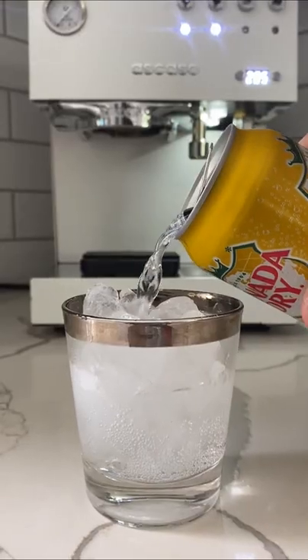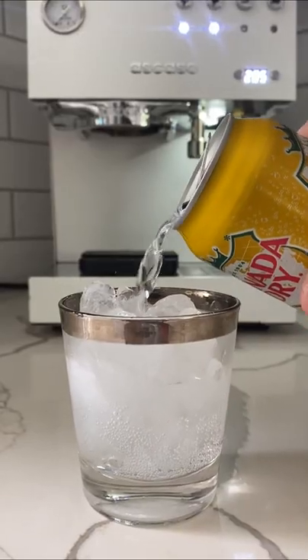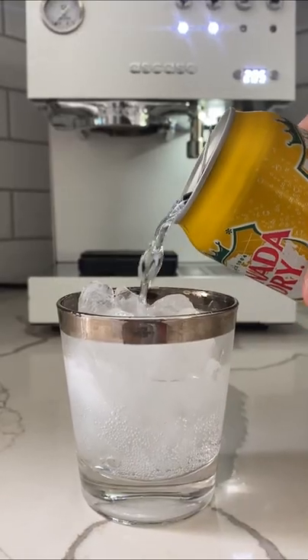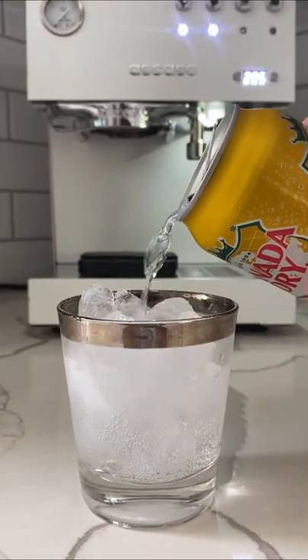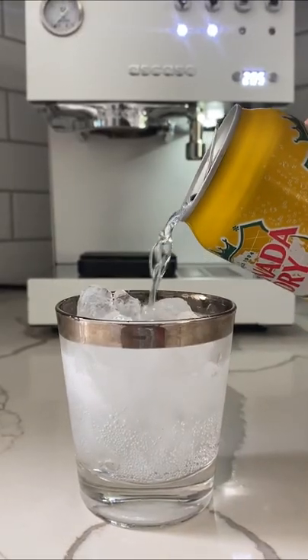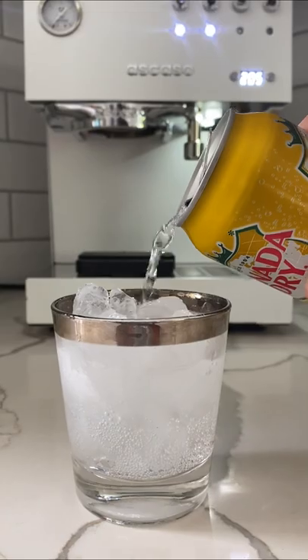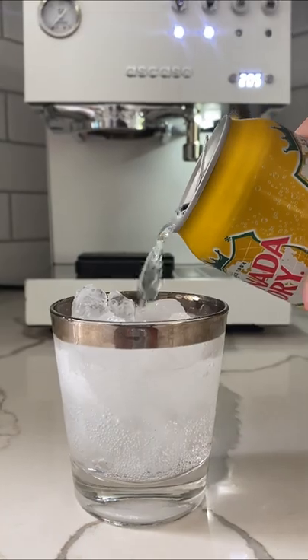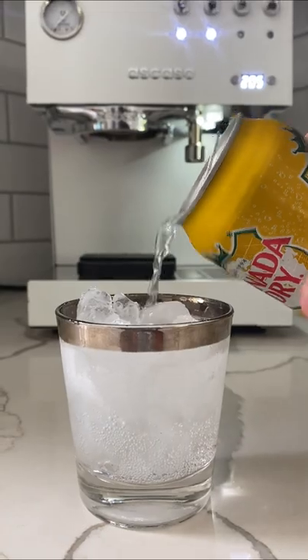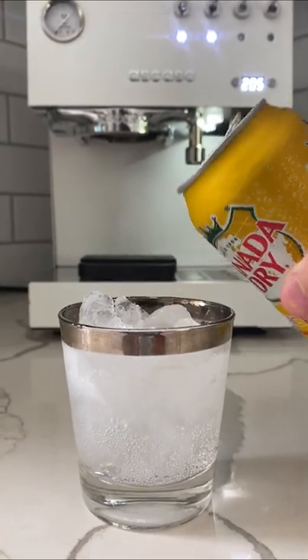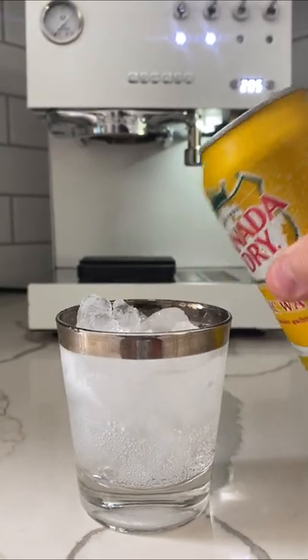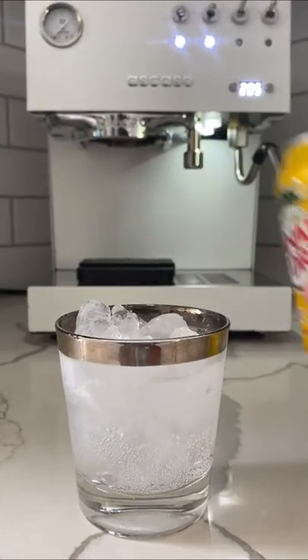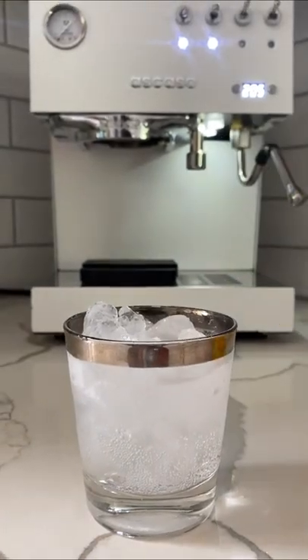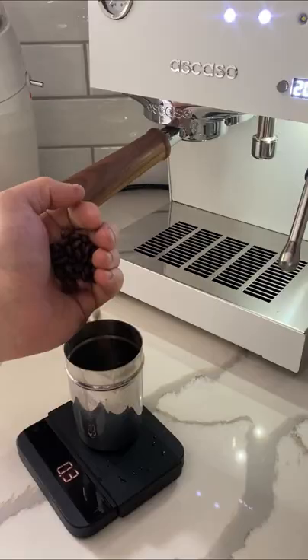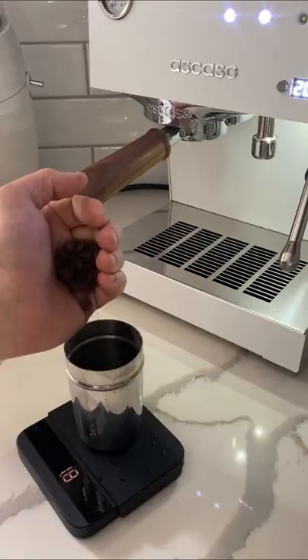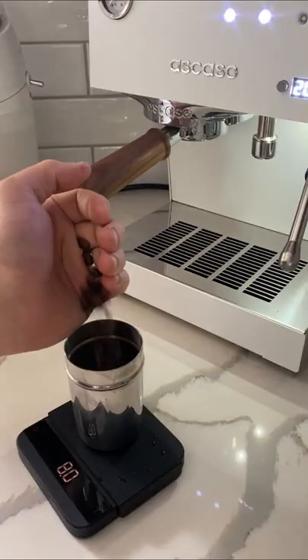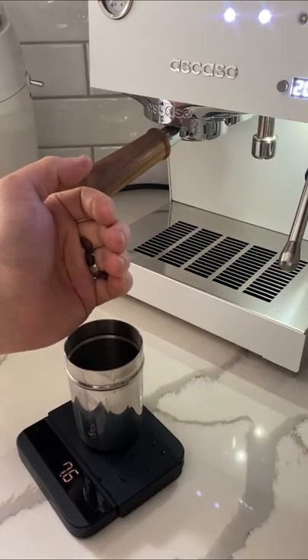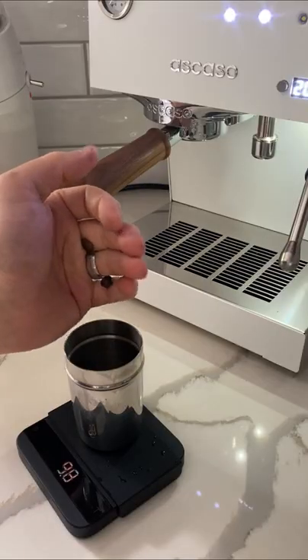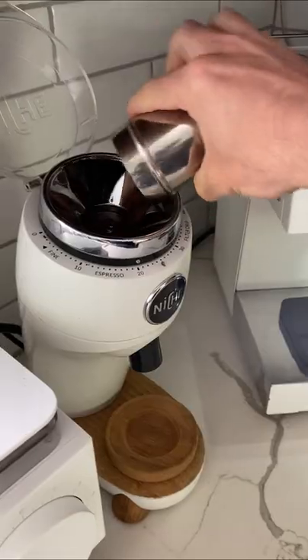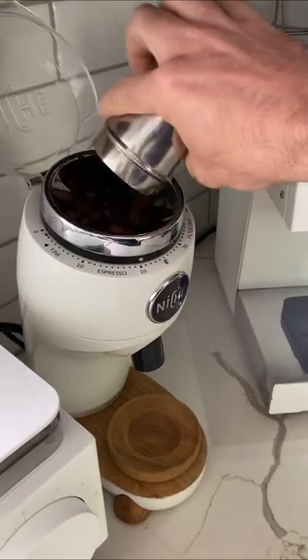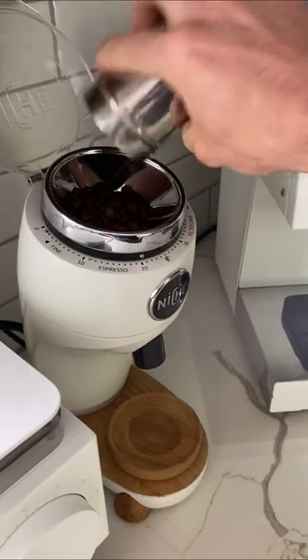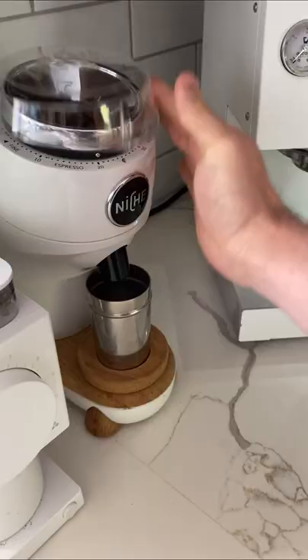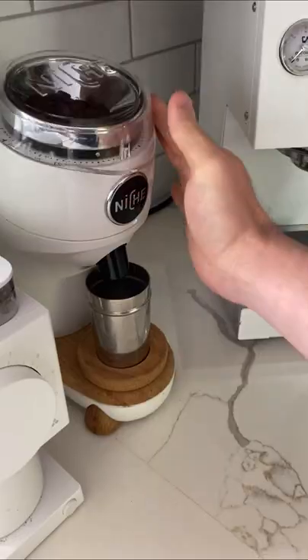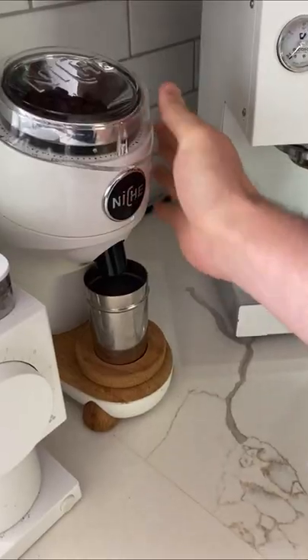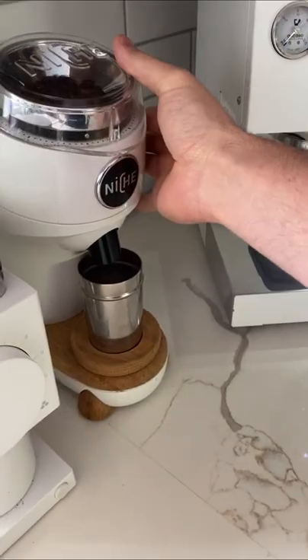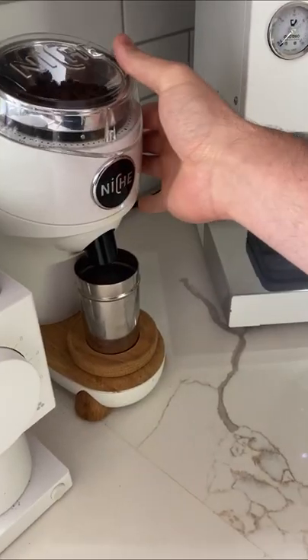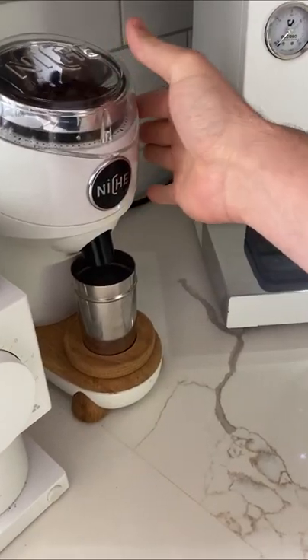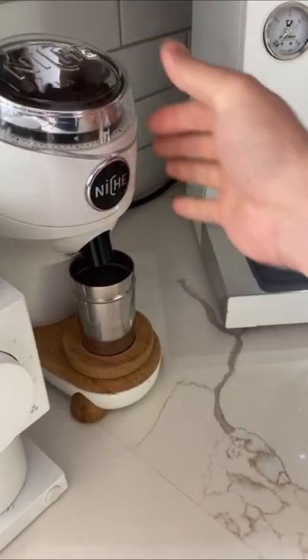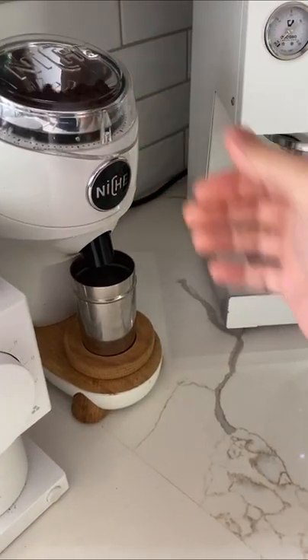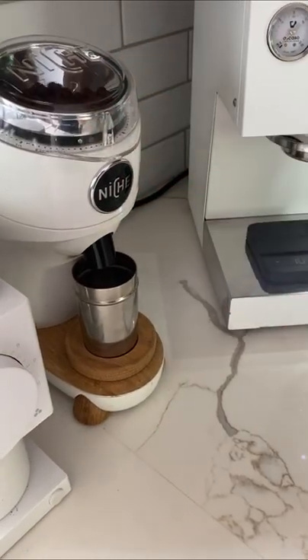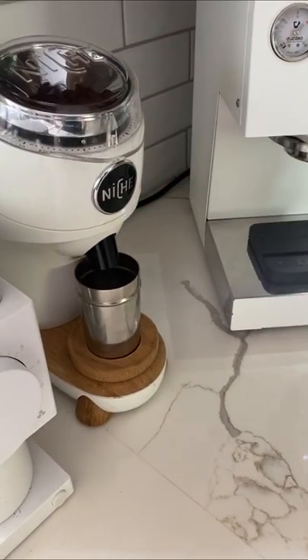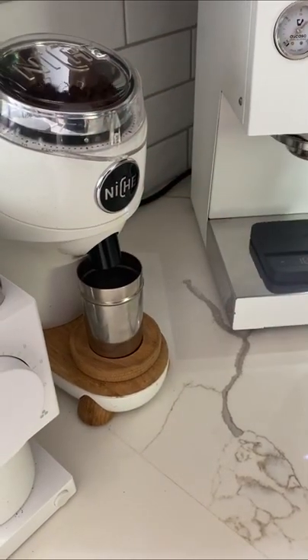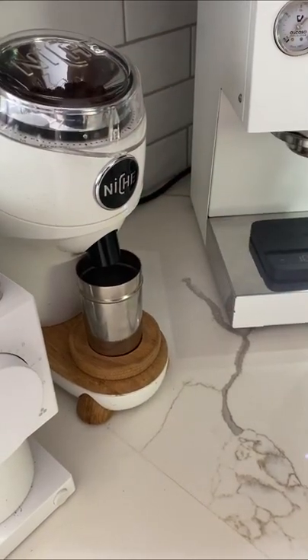Then grab your favorite tonic water and fill it, leaving just enough room for your espresso shot.